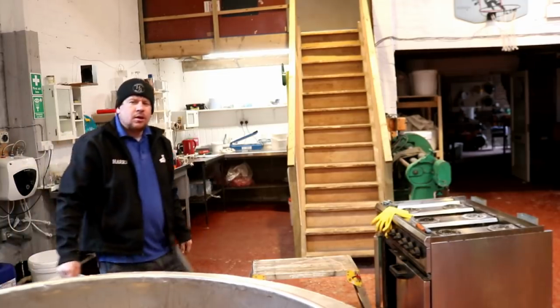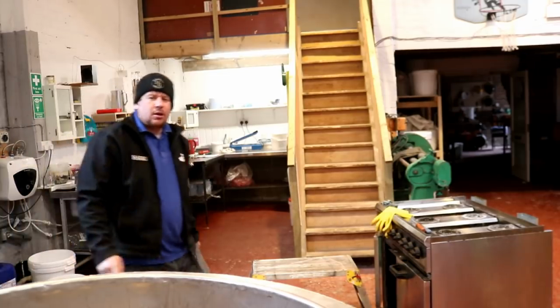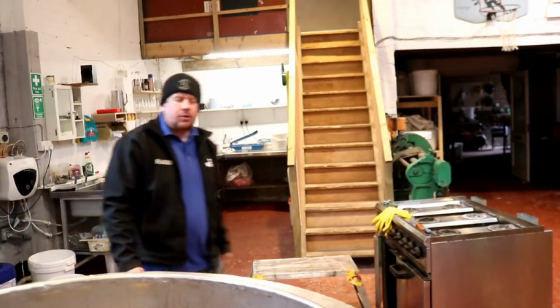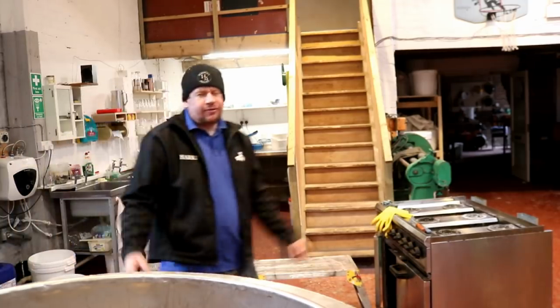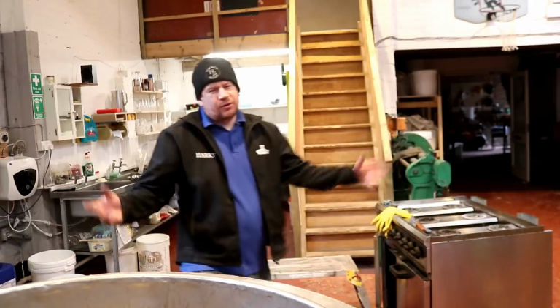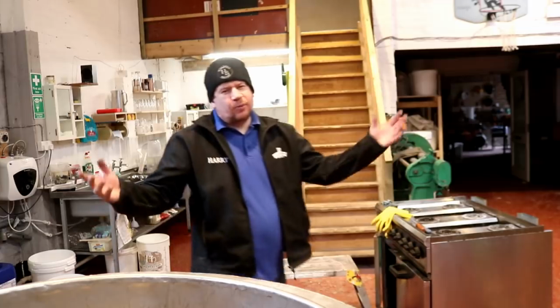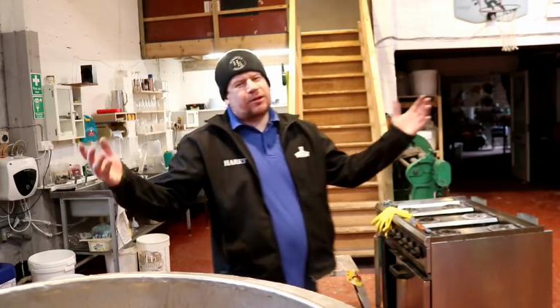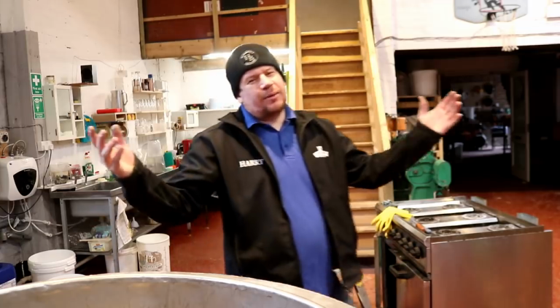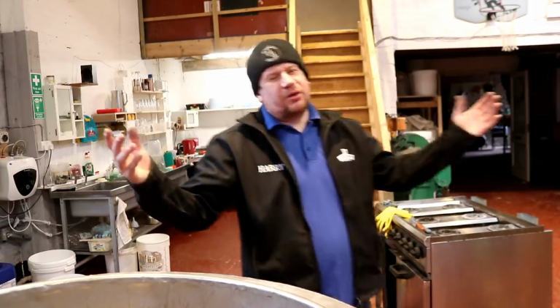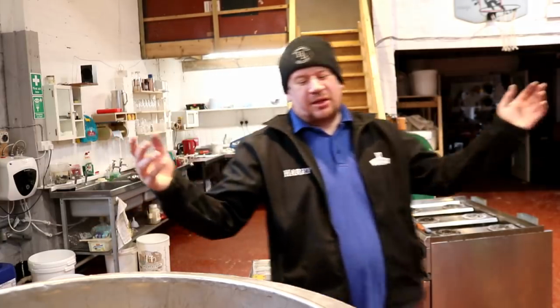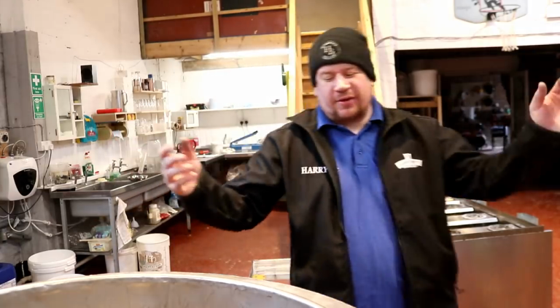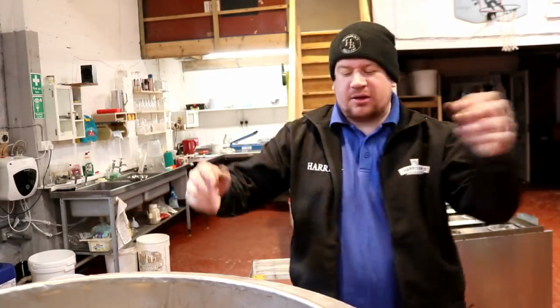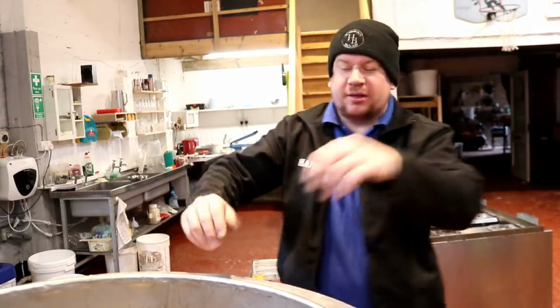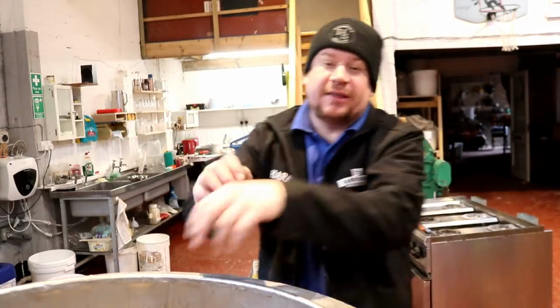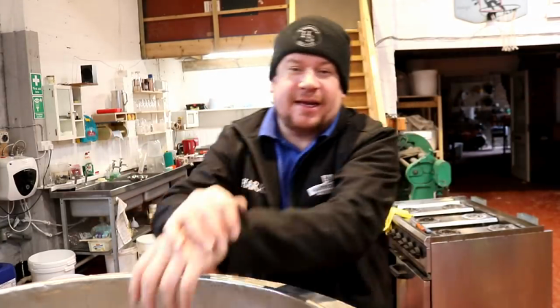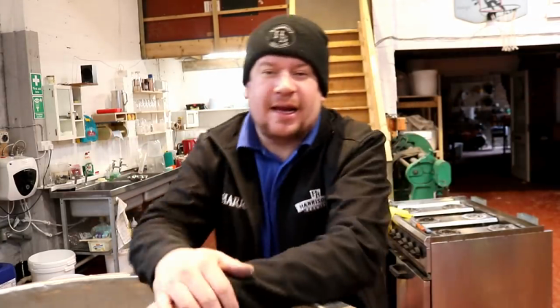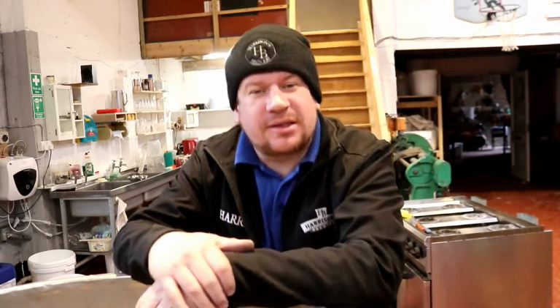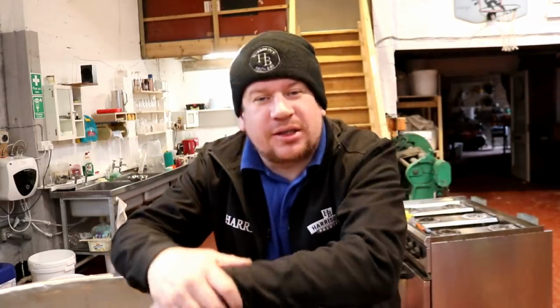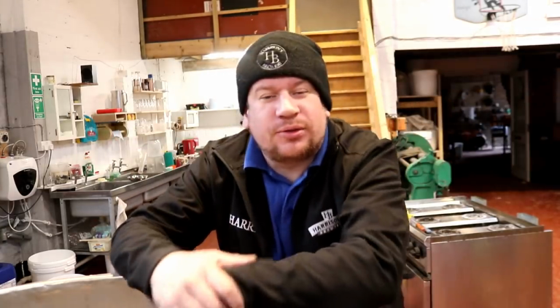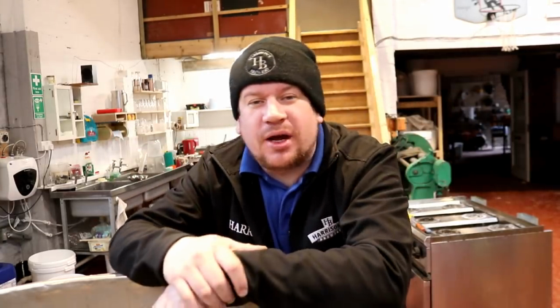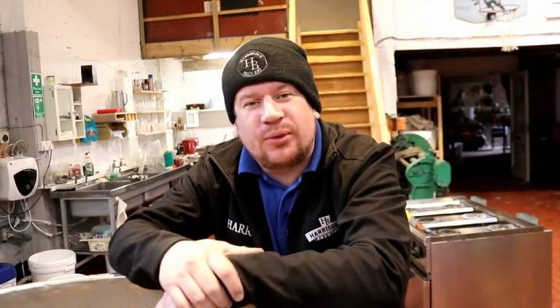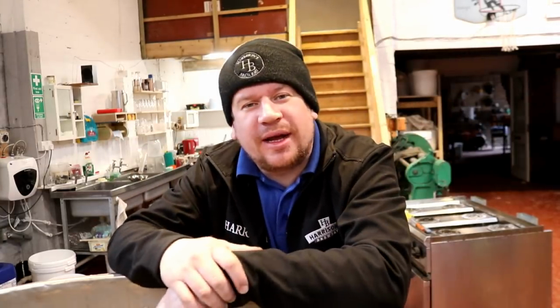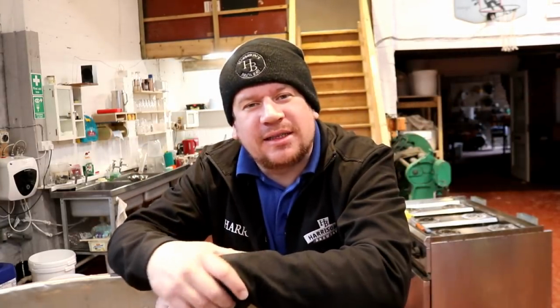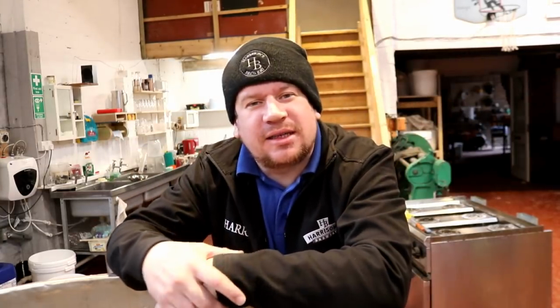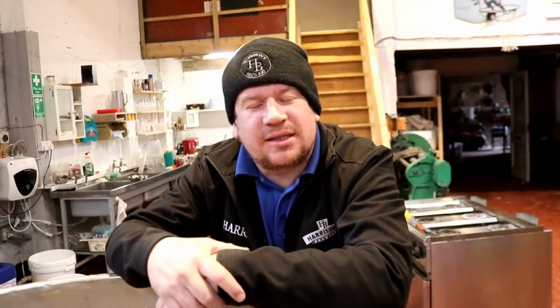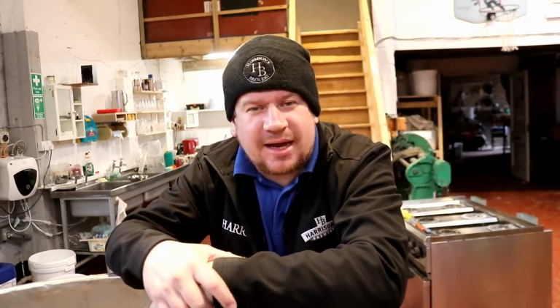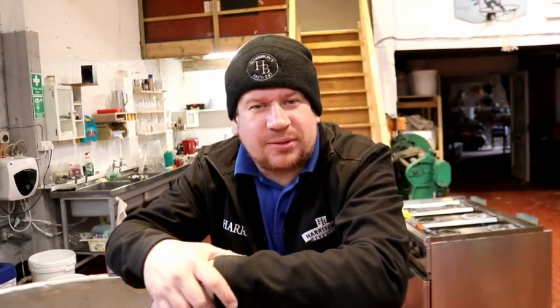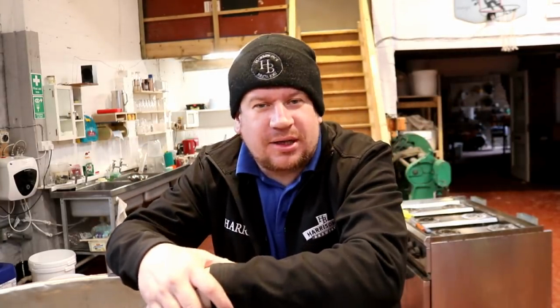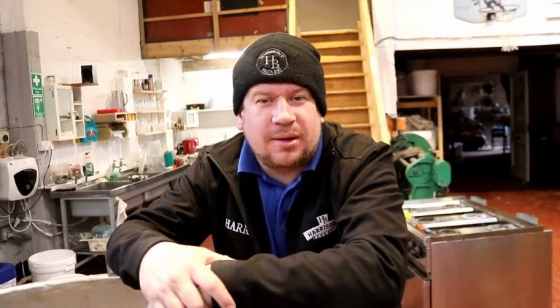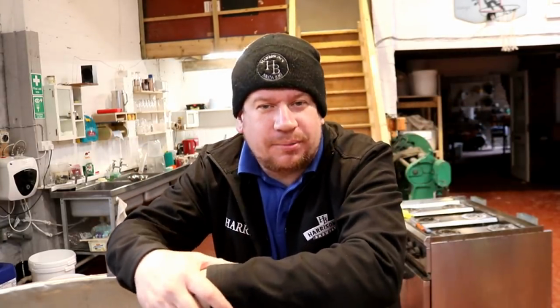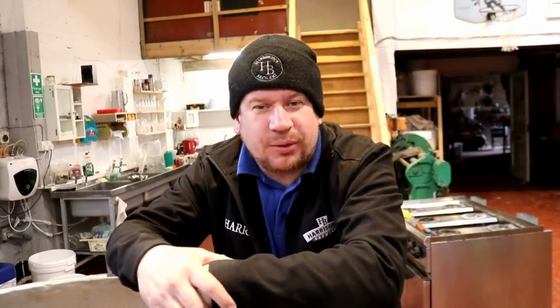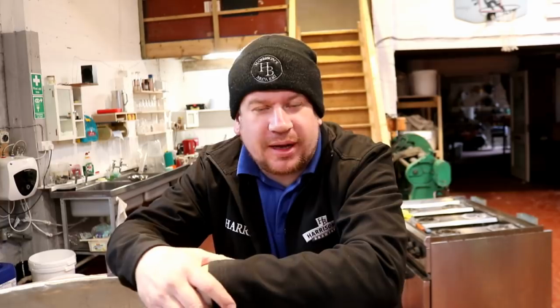Good morning folks, welcome along to the vlog. Today as you know is stout brew day.